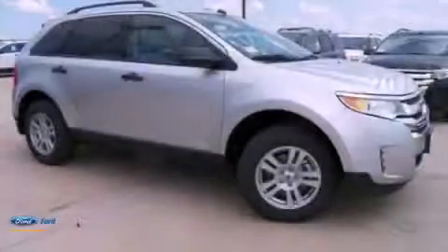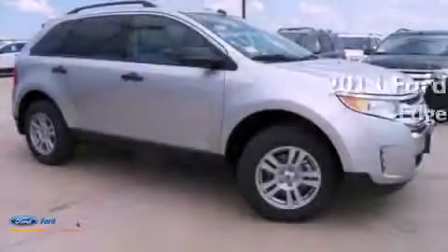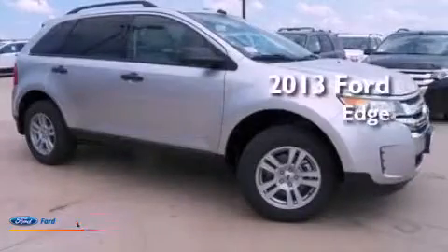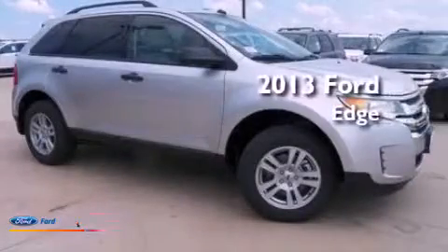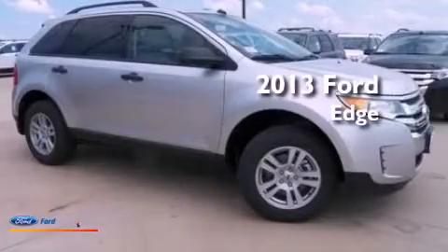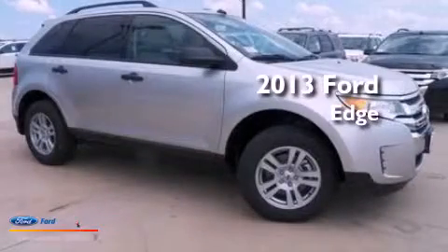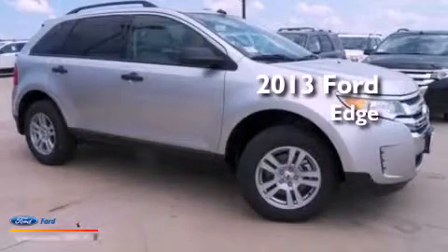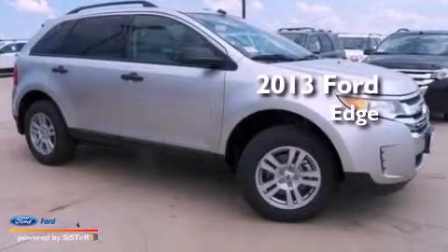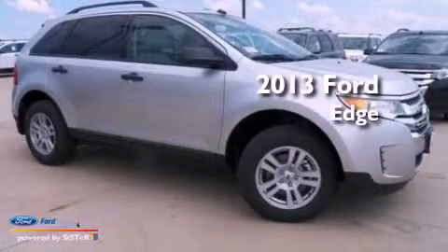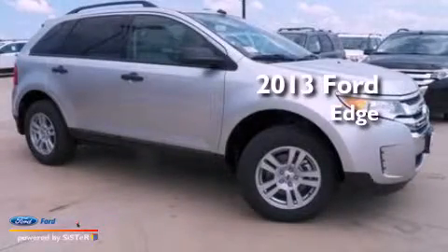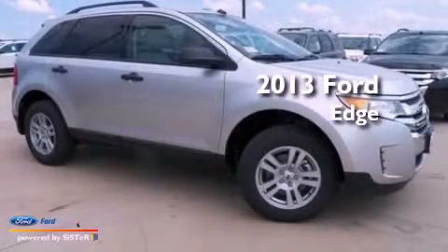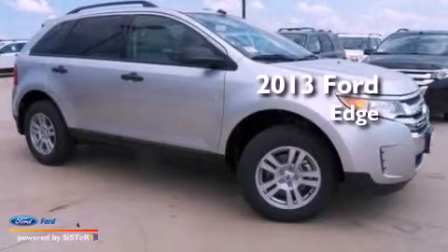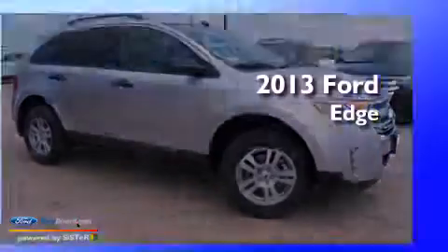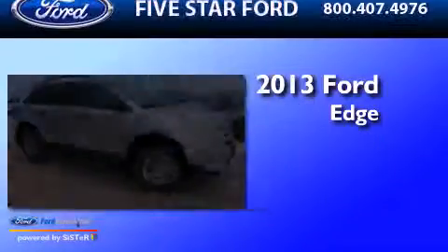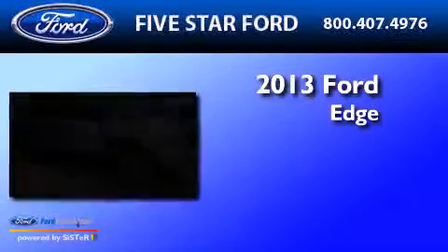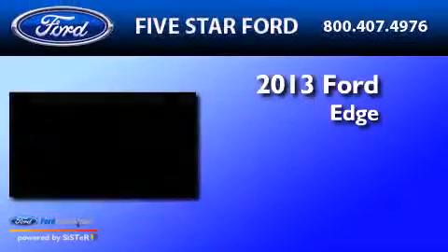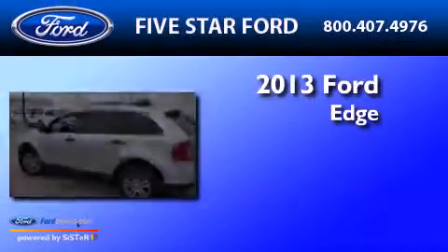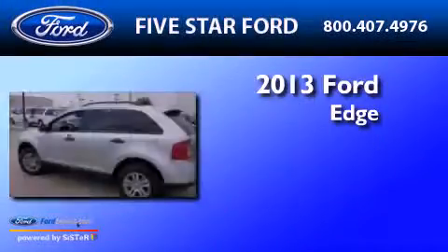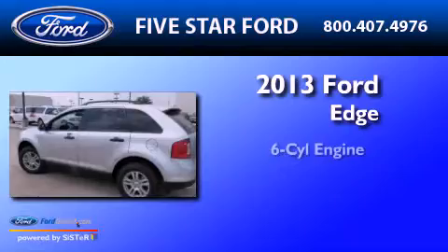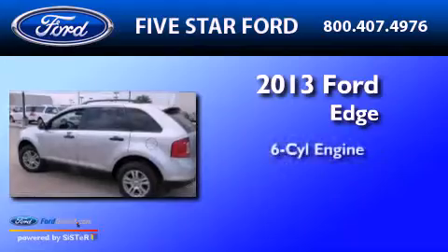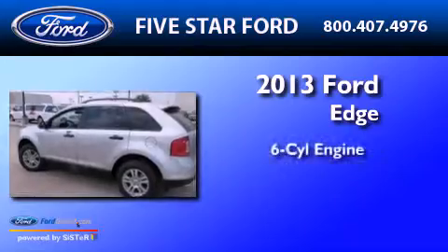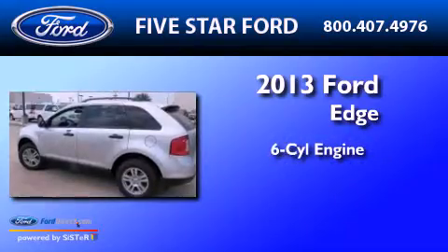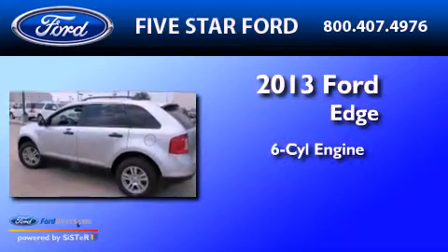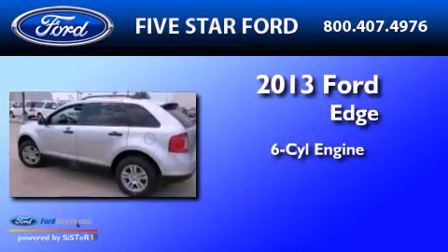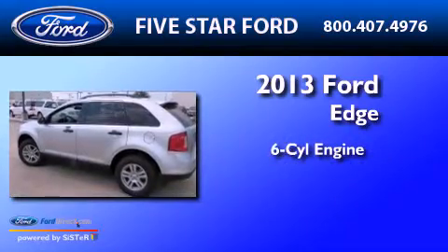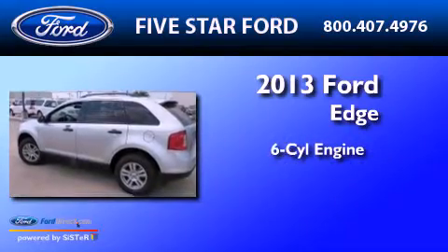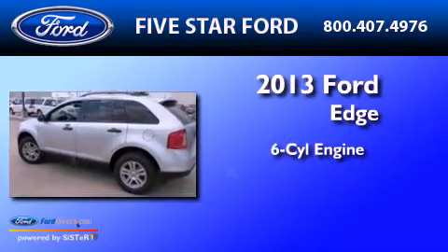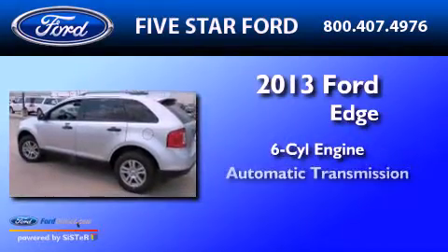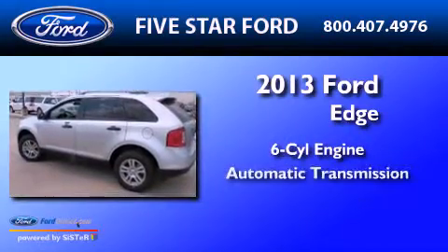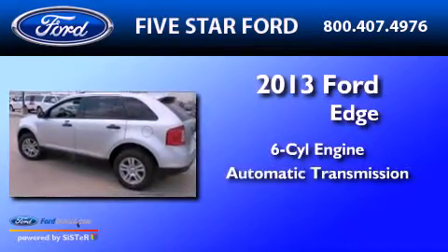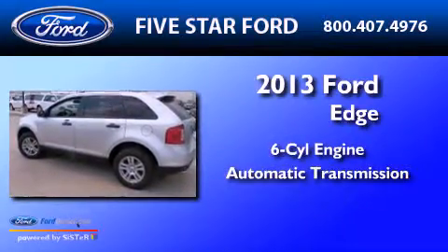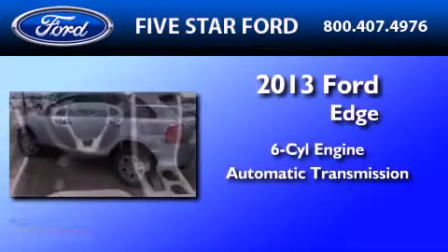This is a brand new 2013 Ford Edge. It features a six-cylinder engine and an automatic transmission.